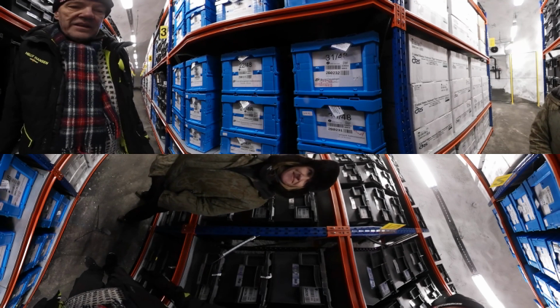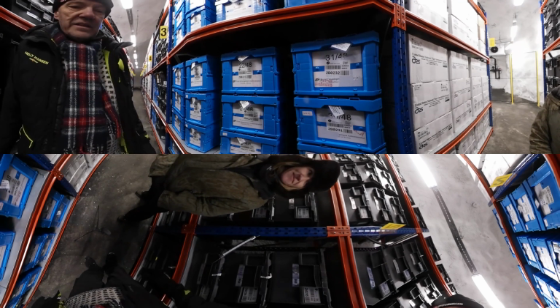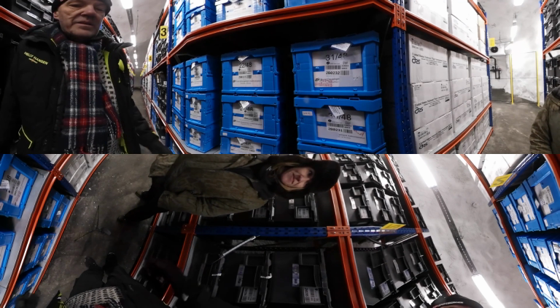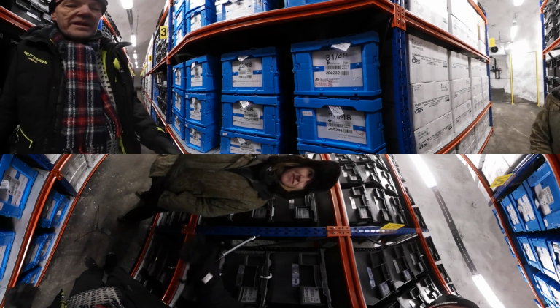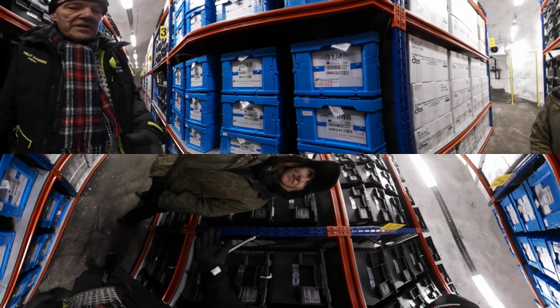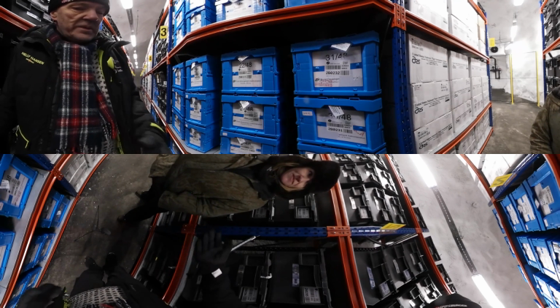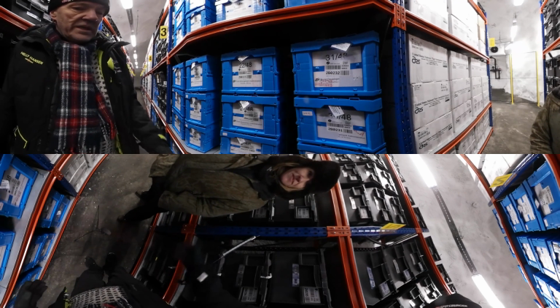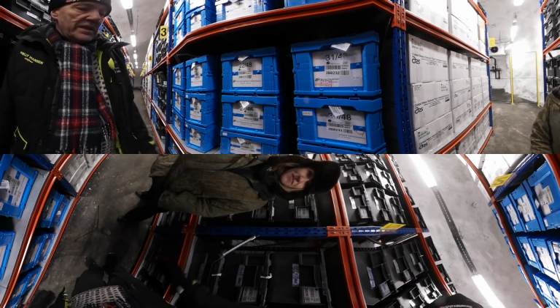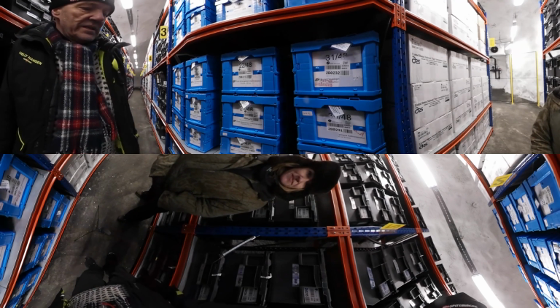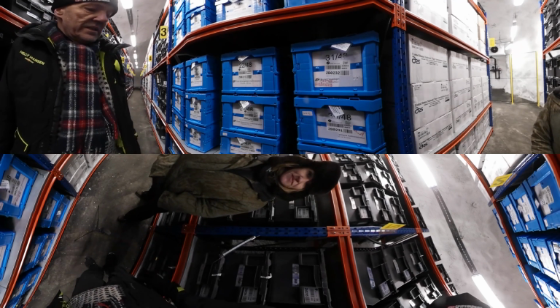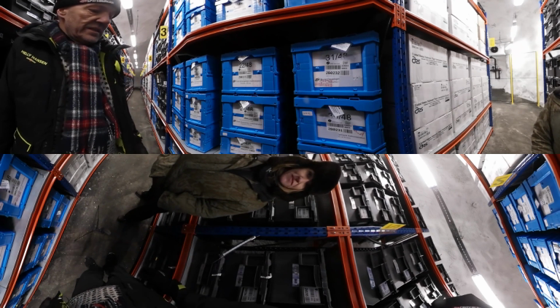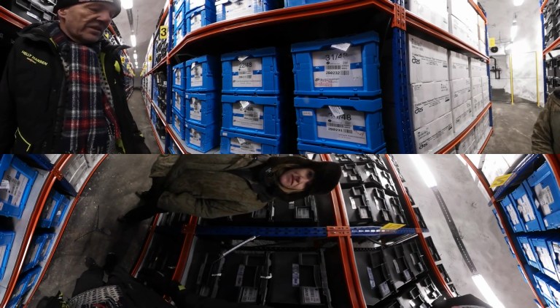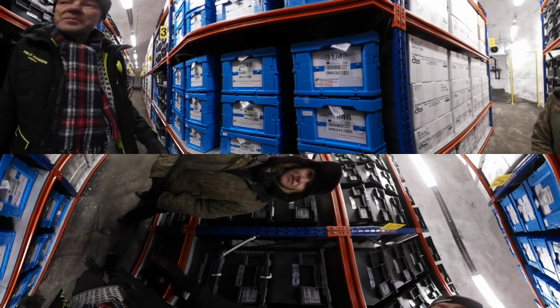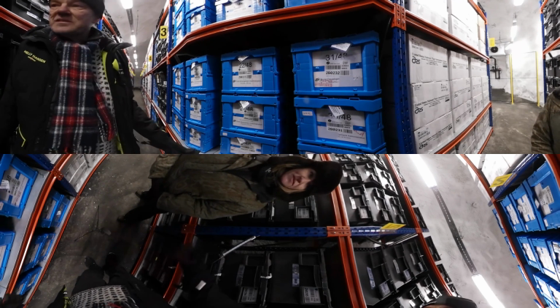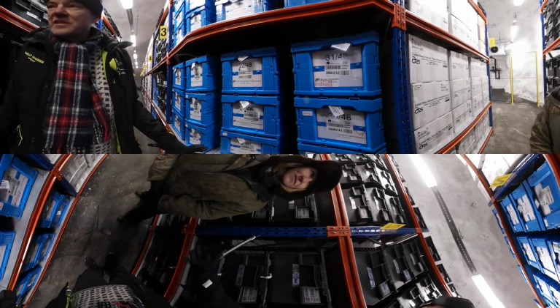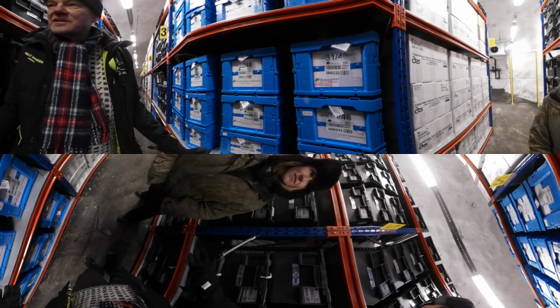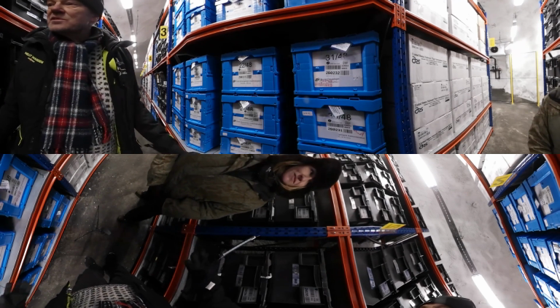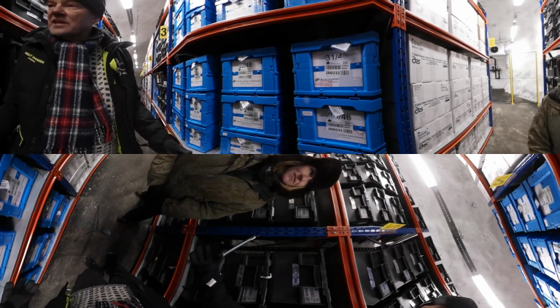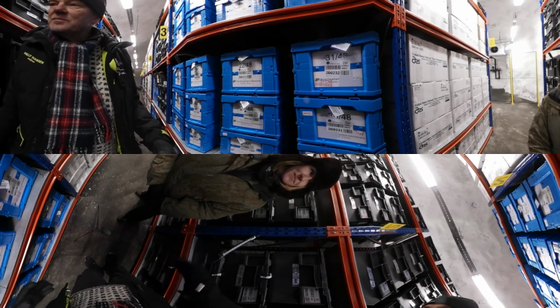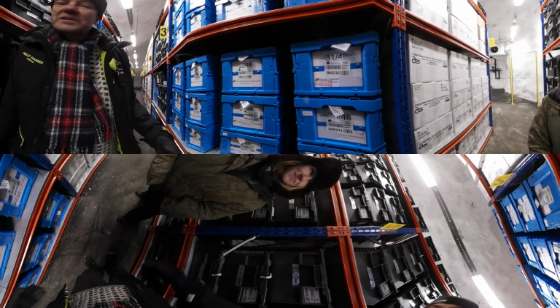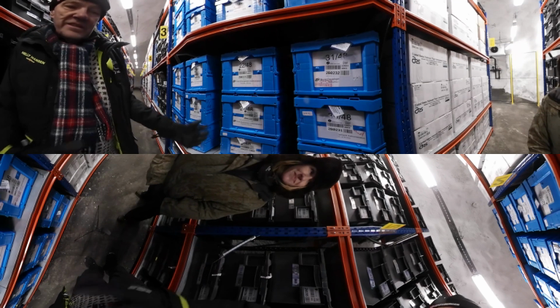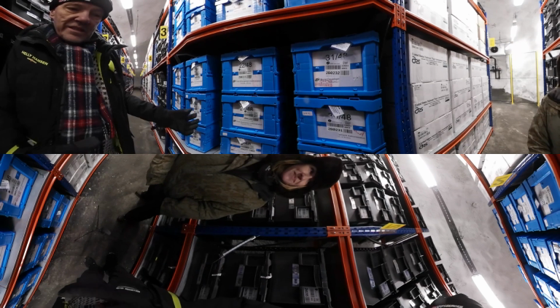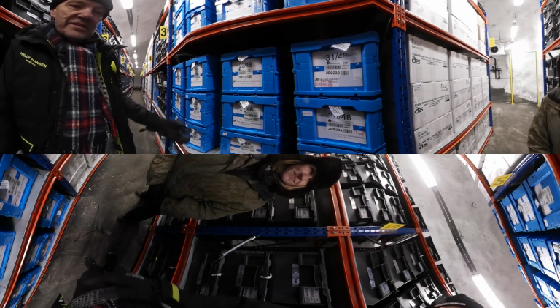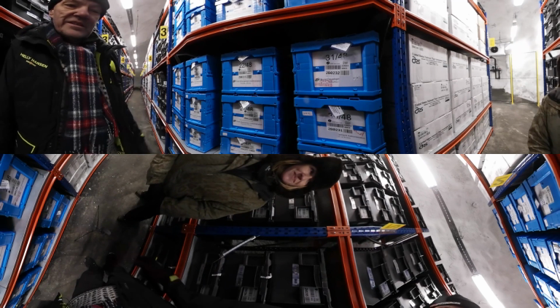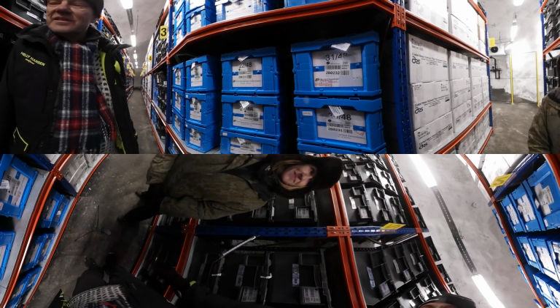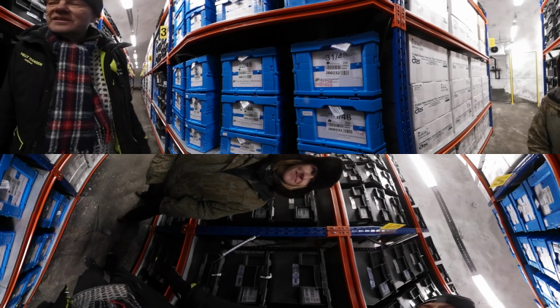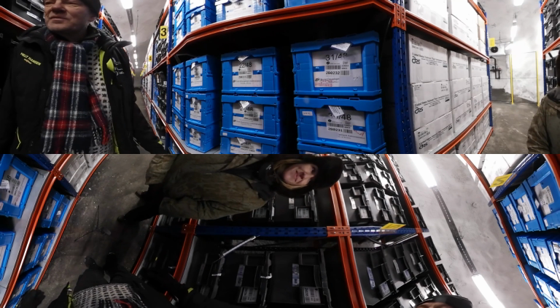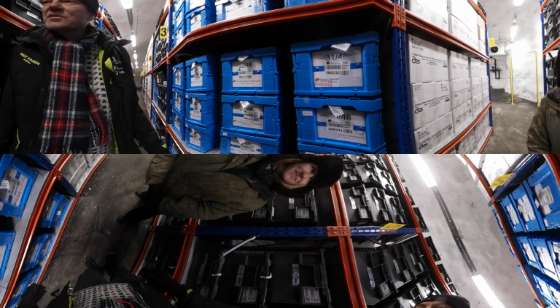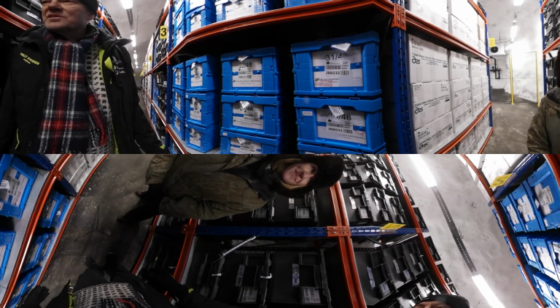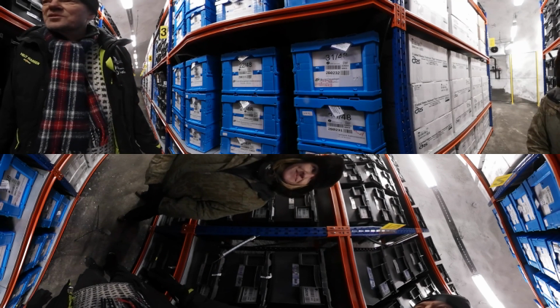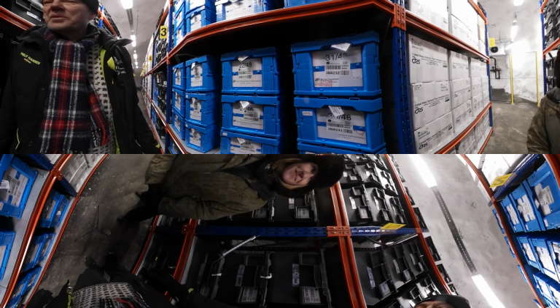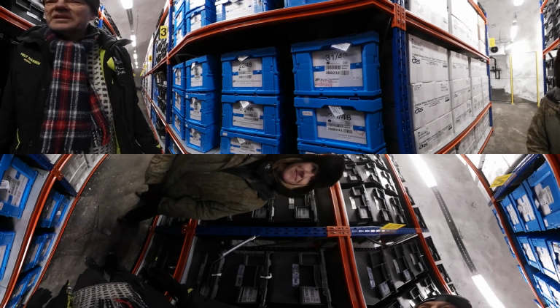All countries cooperate here in this great mission of conserving seeds. They might not be the best friends outside, but in here, every country is cooperating.